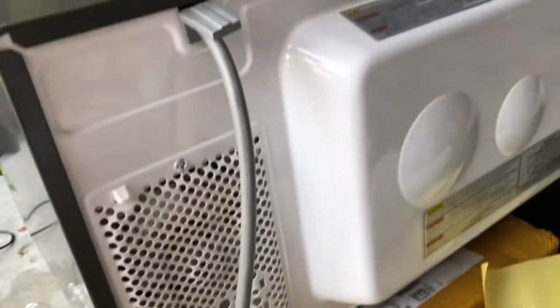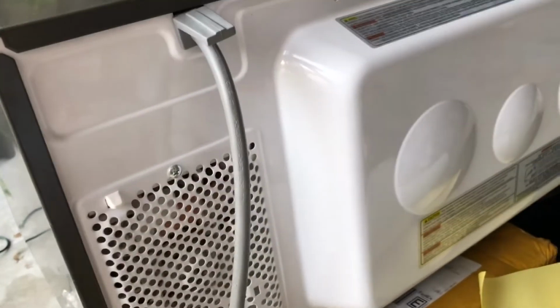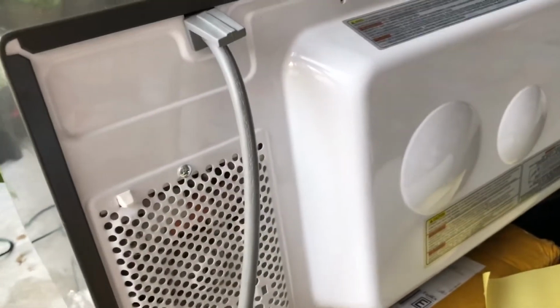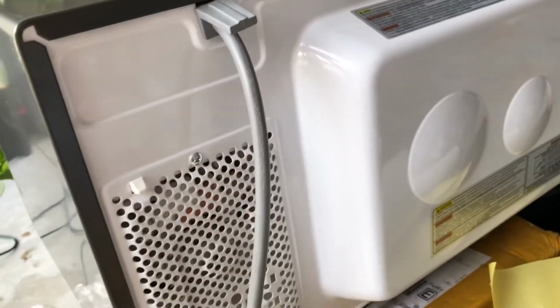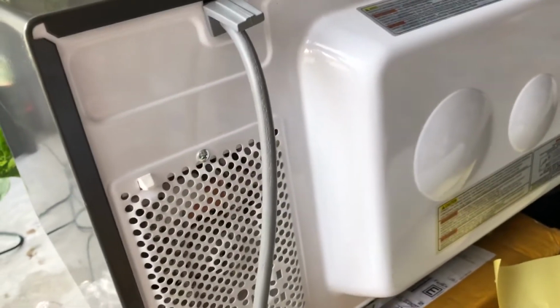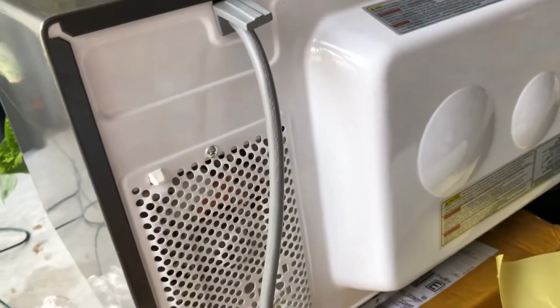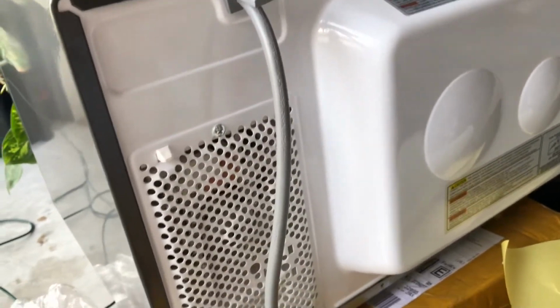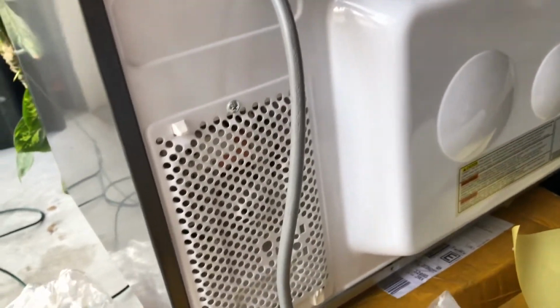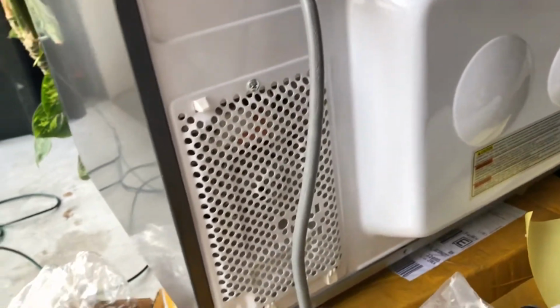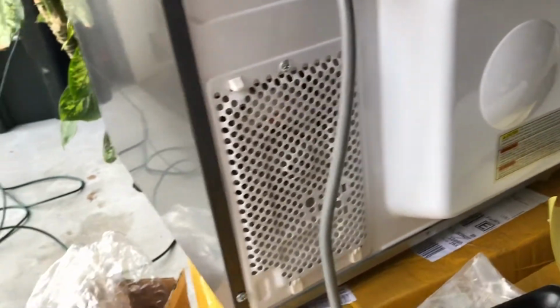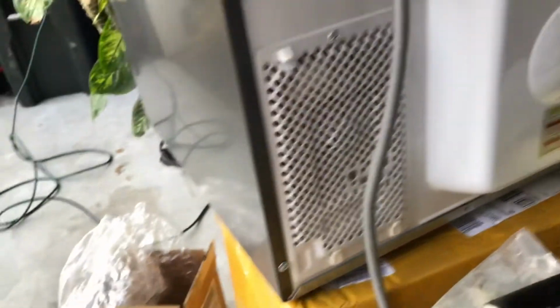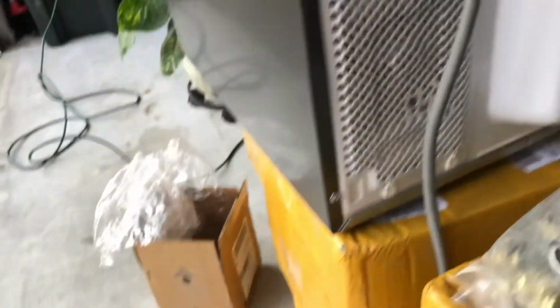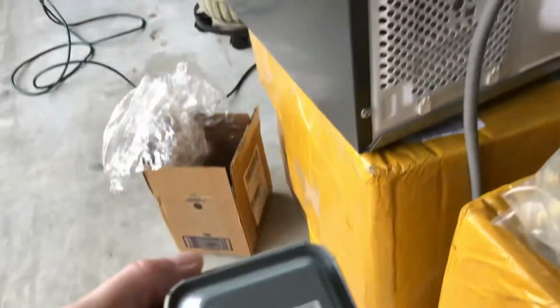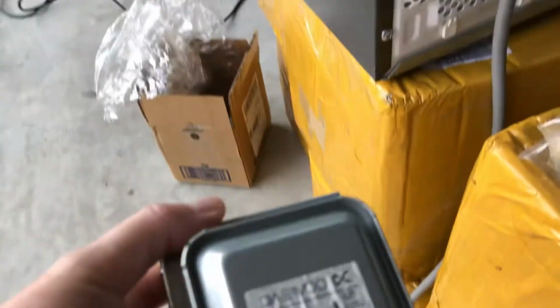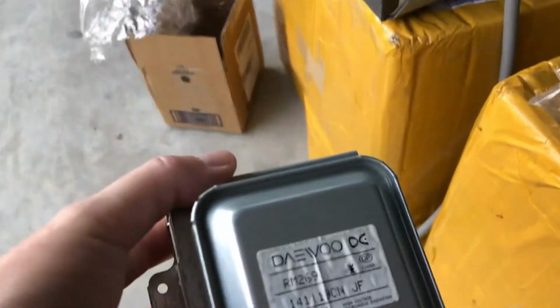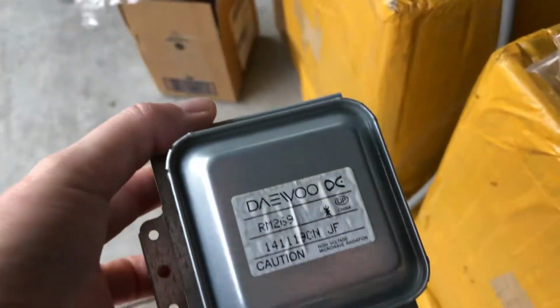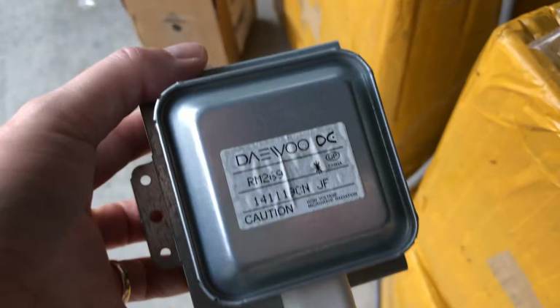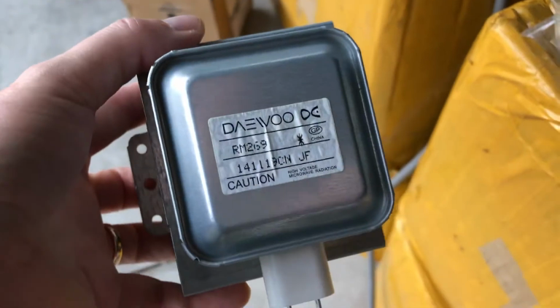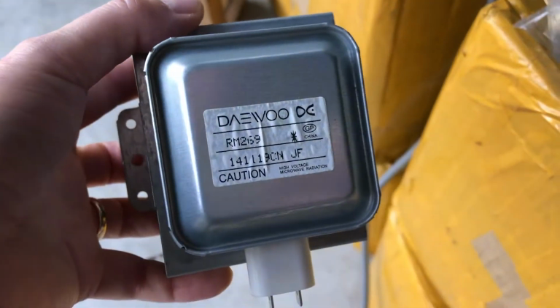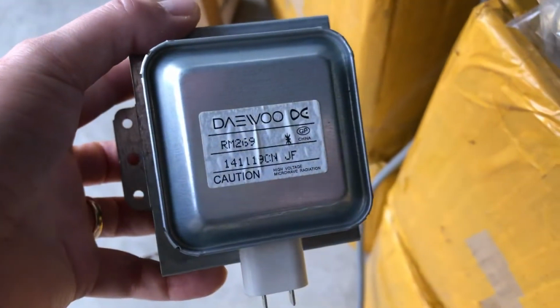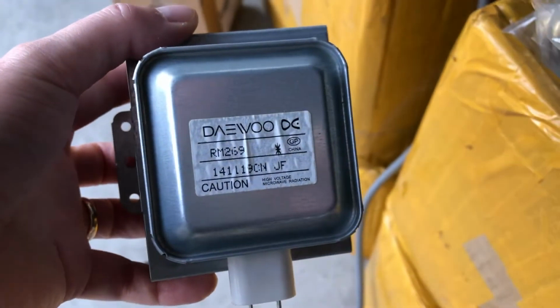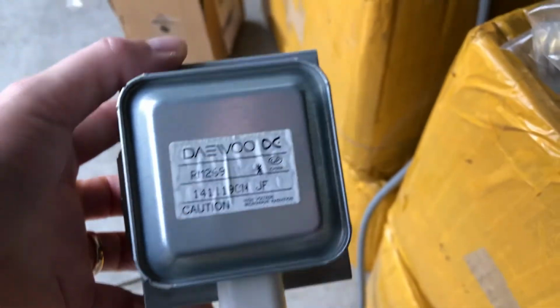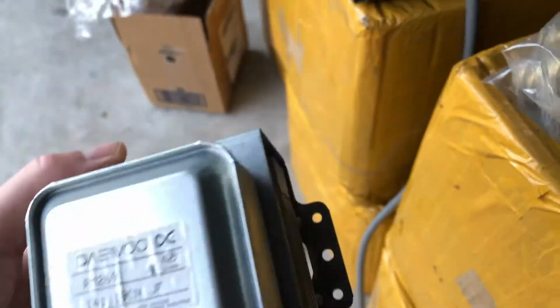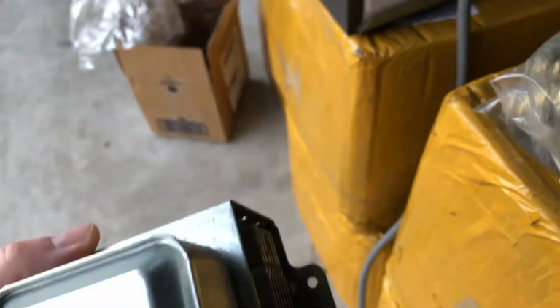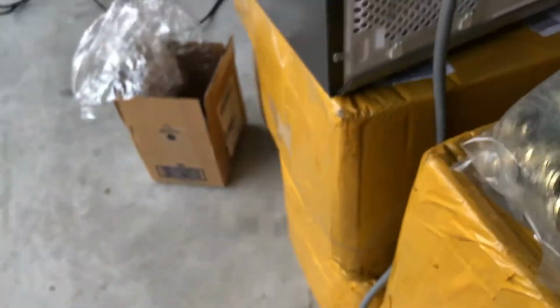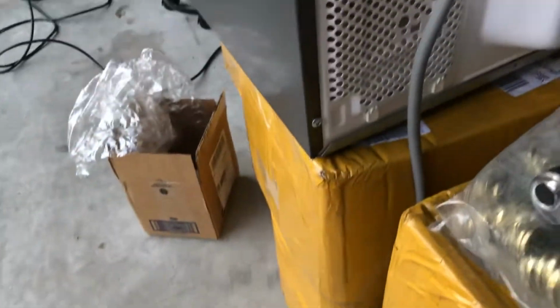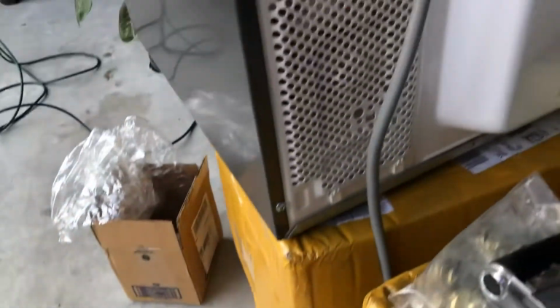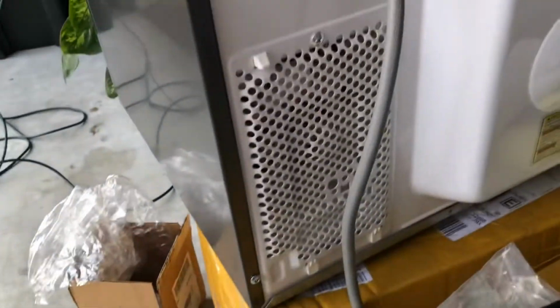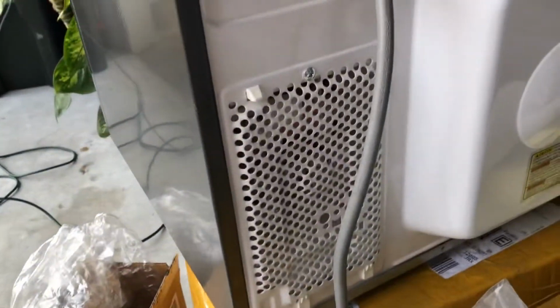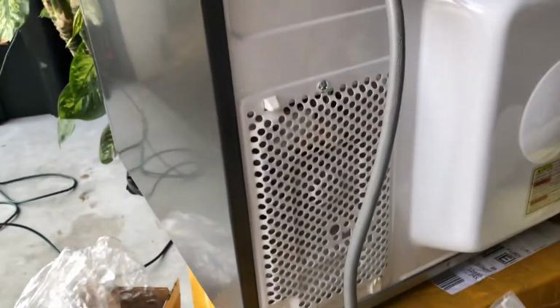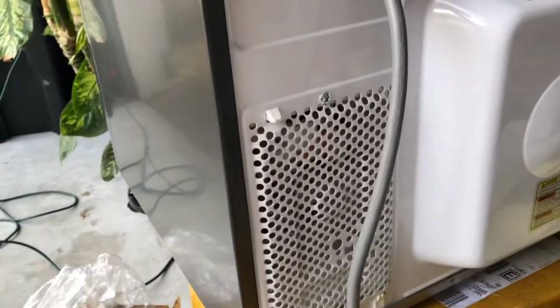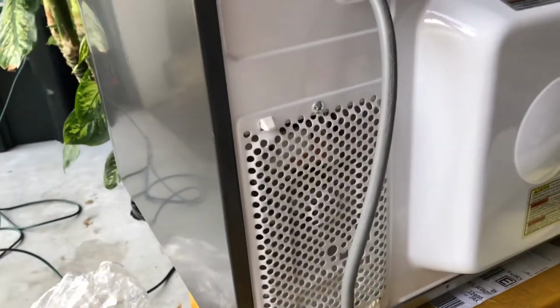I decided to buy the part and try it myself, and it was really easy. I'm going to use the old magnetron to show you how to replace it without taking everything apart again.